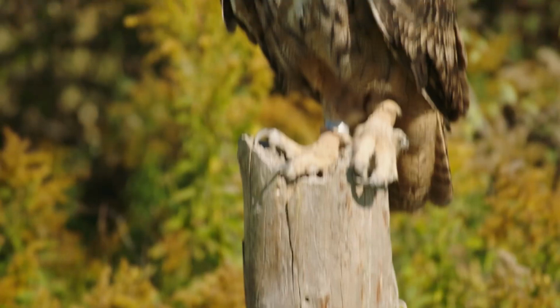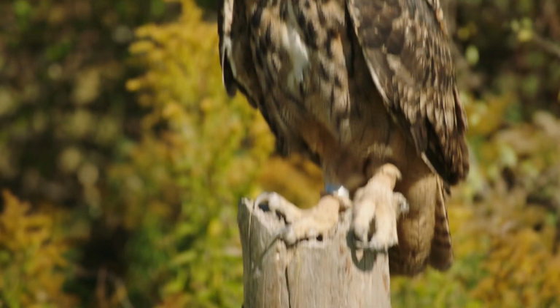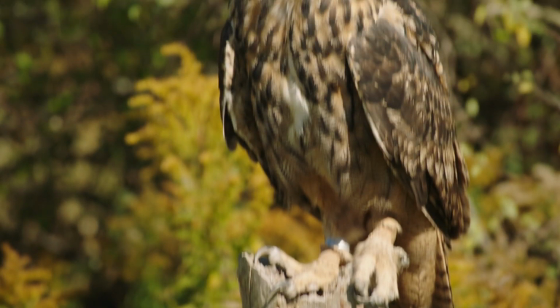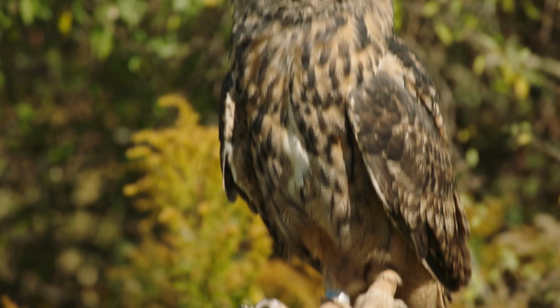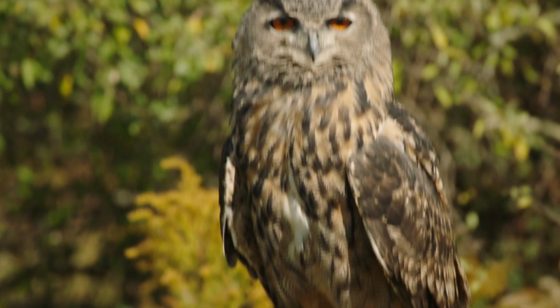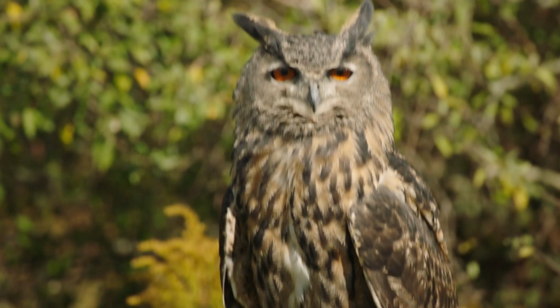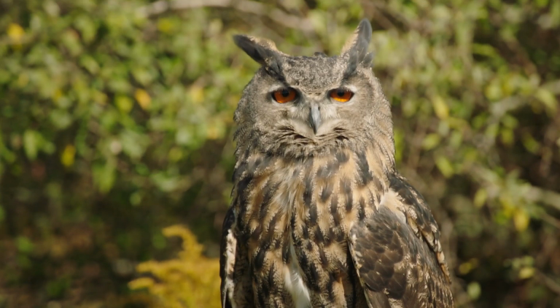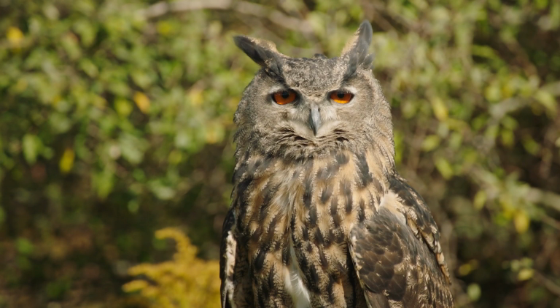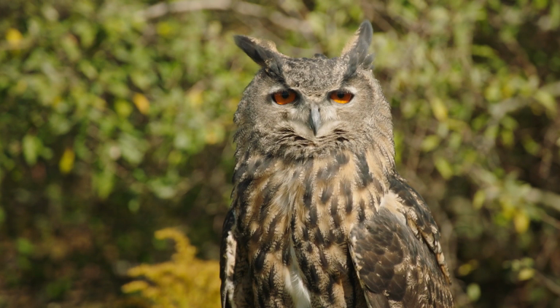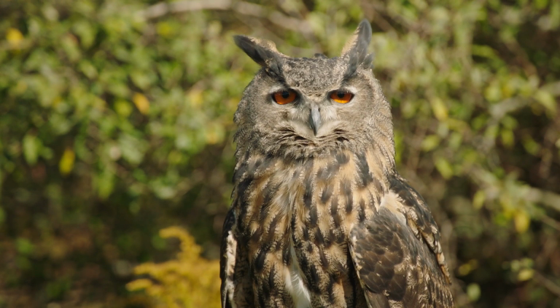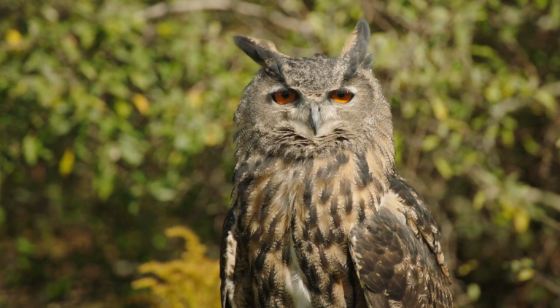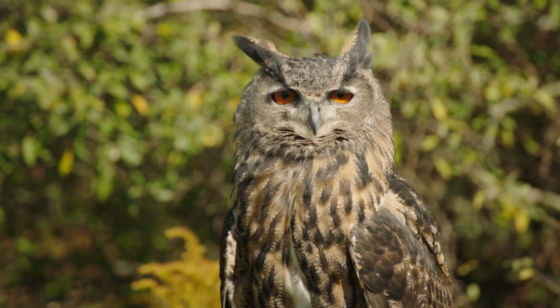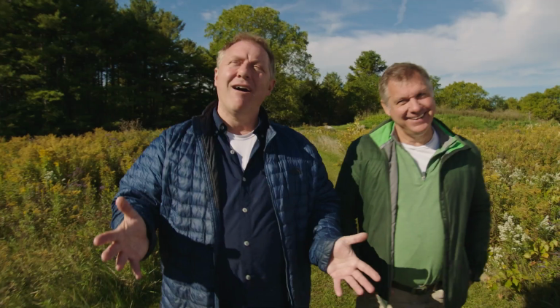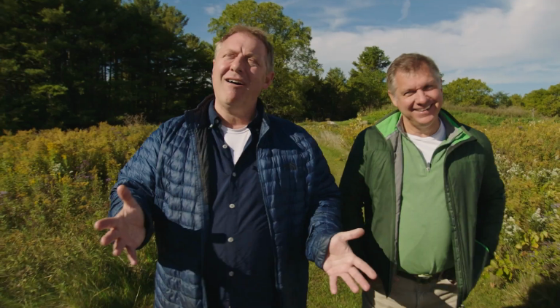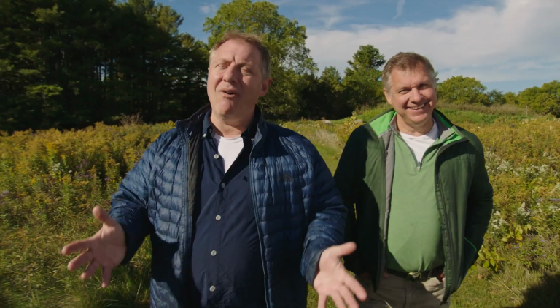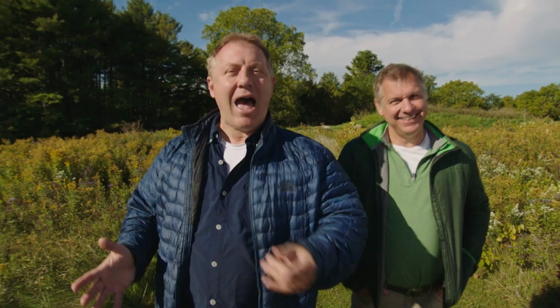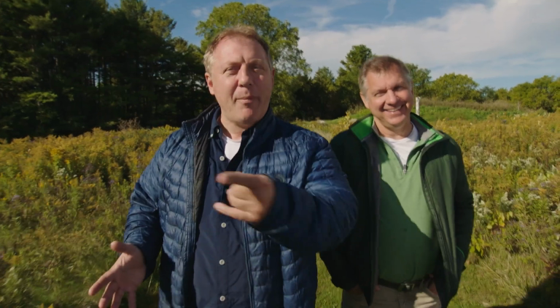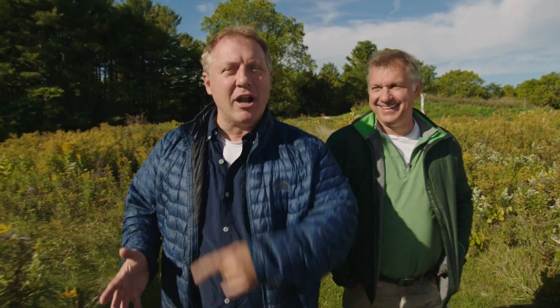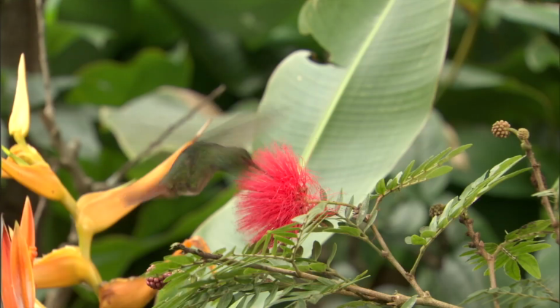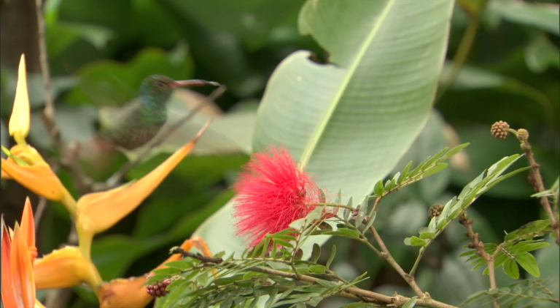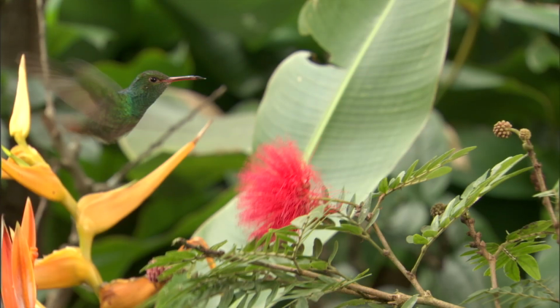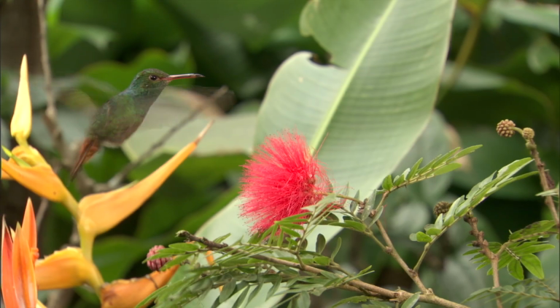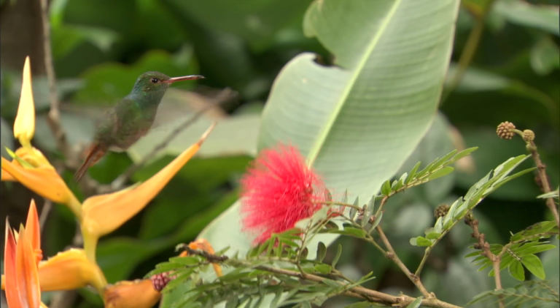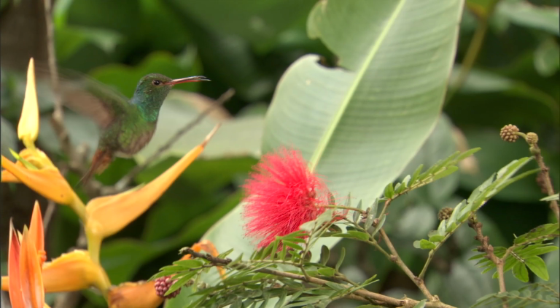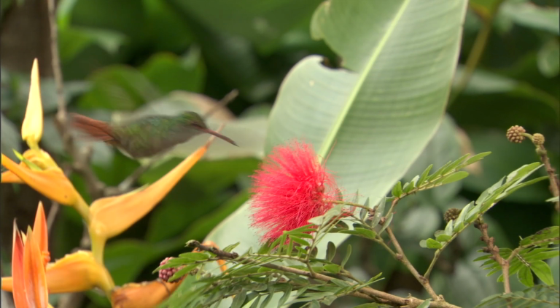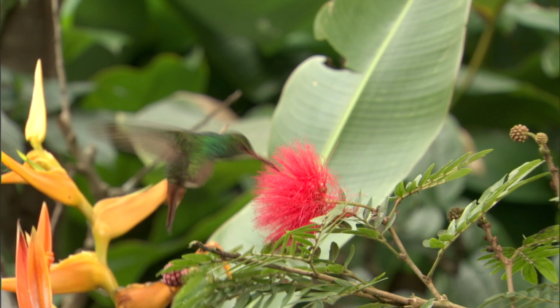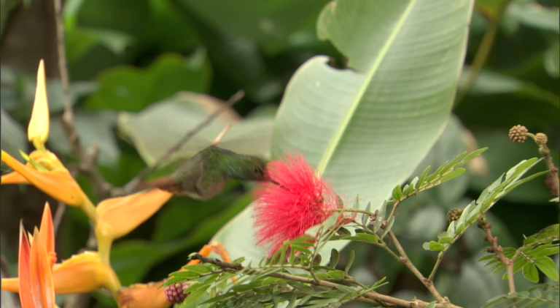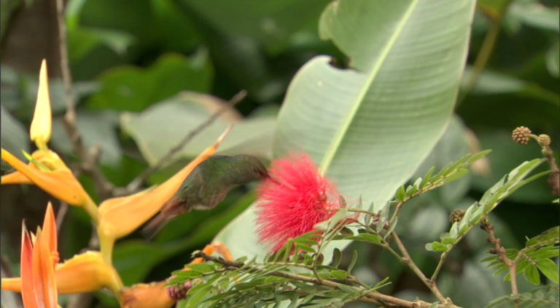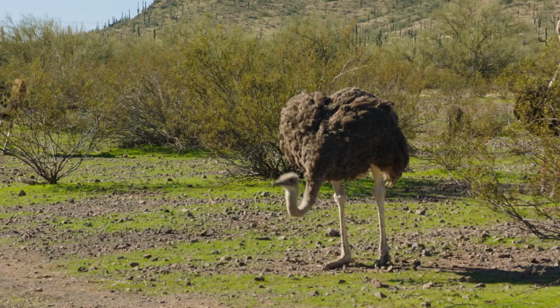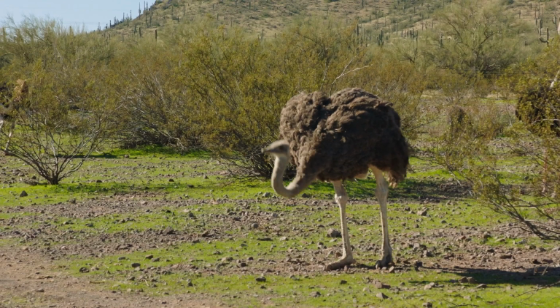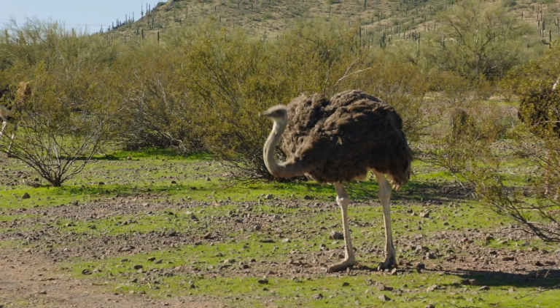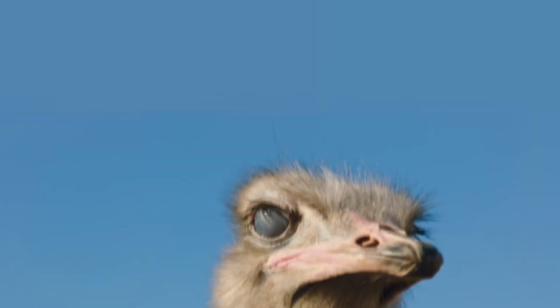Could it be an owl? How about a hummingbird? Or an ostrich?